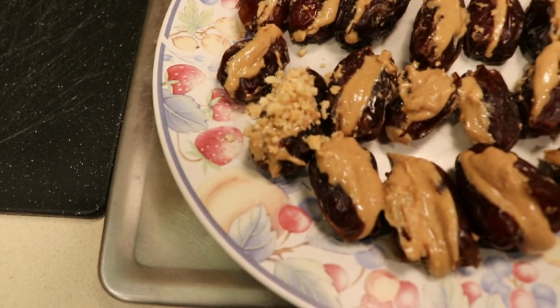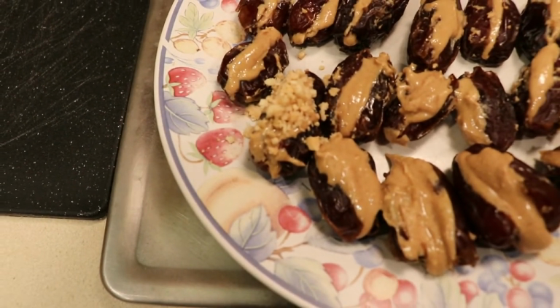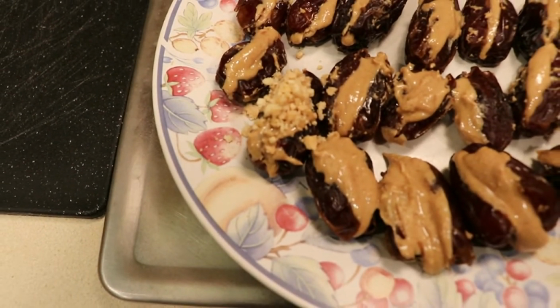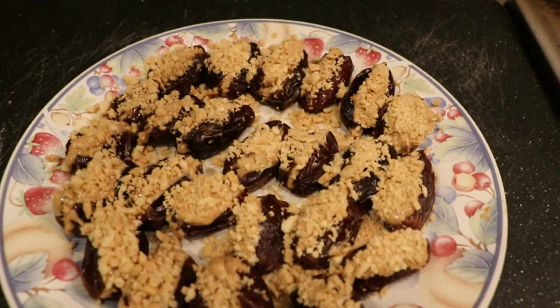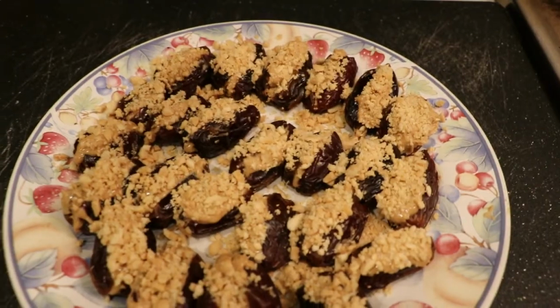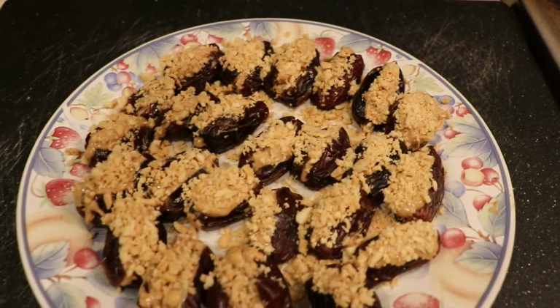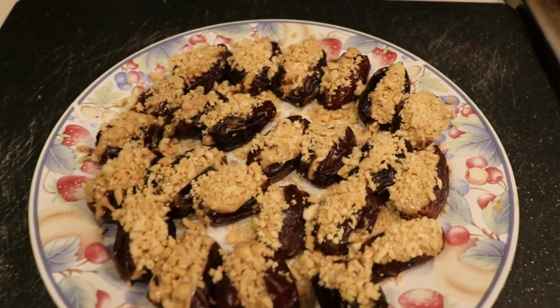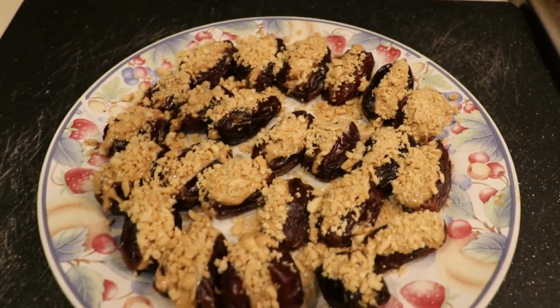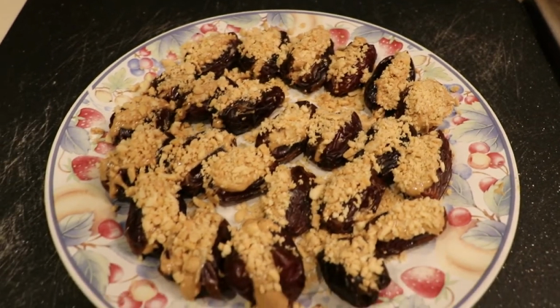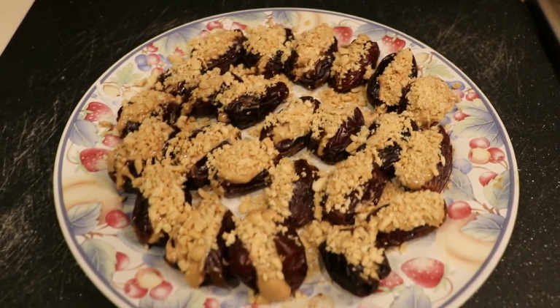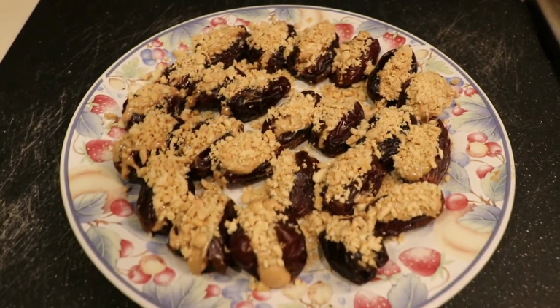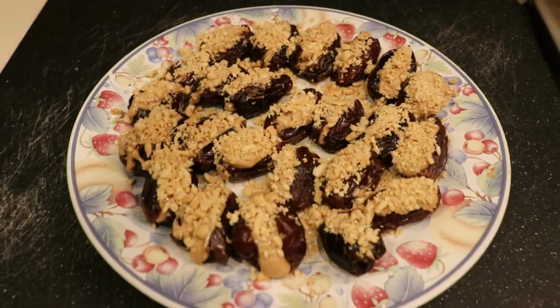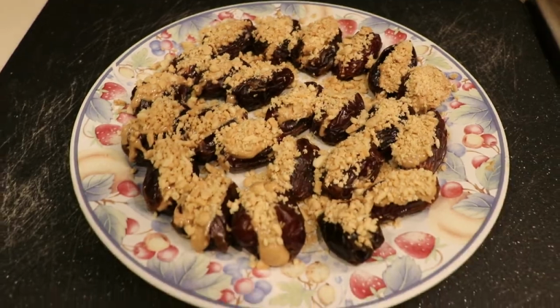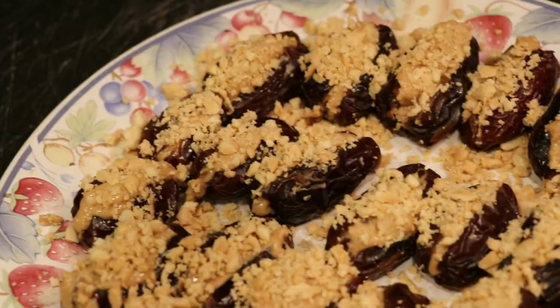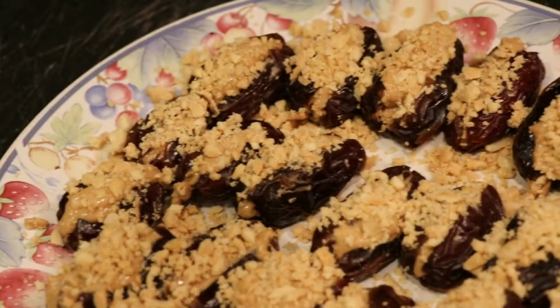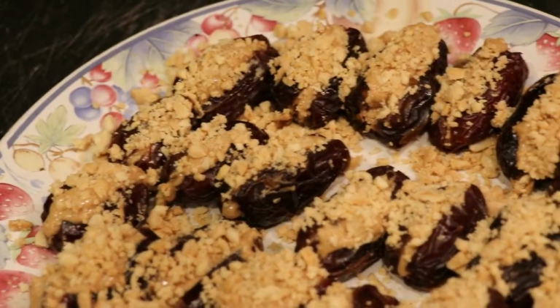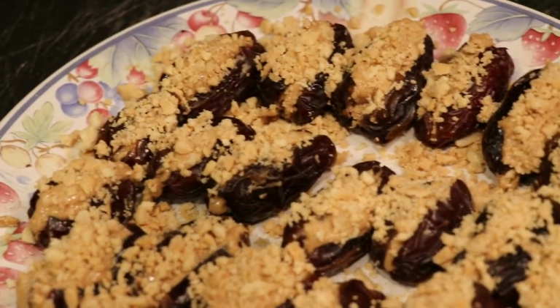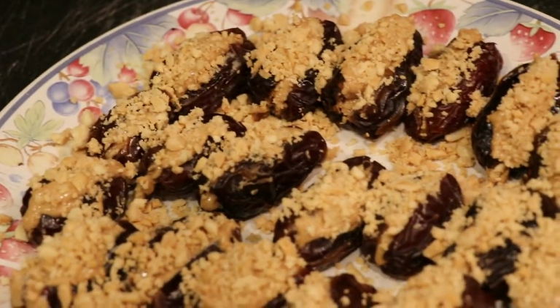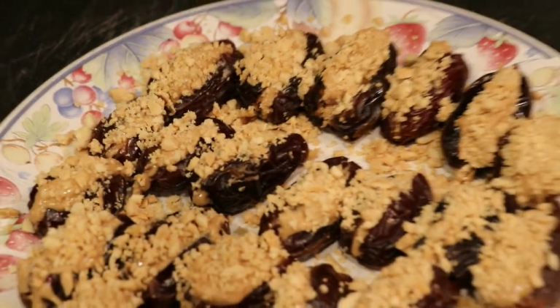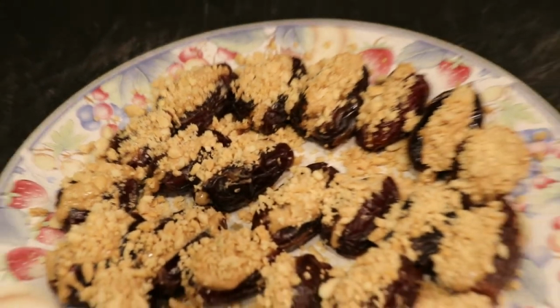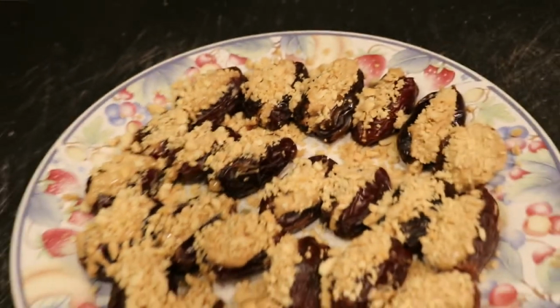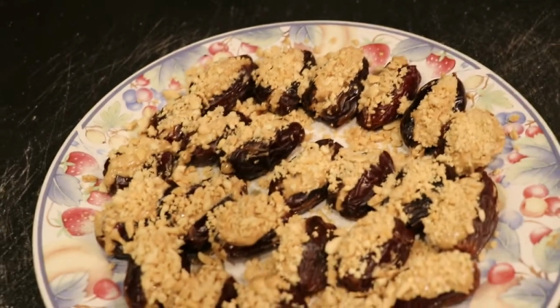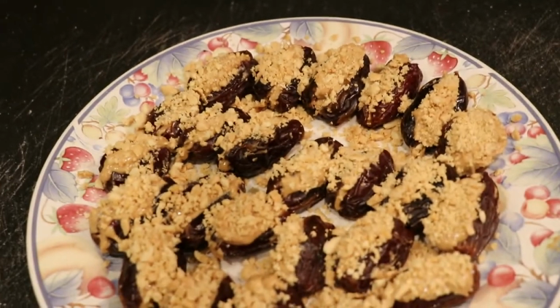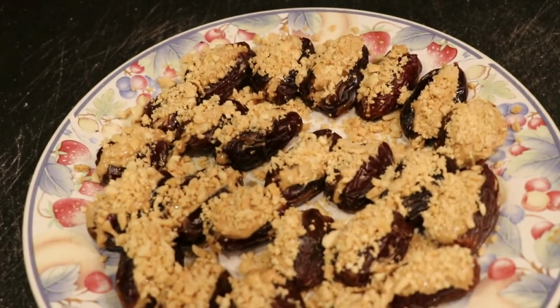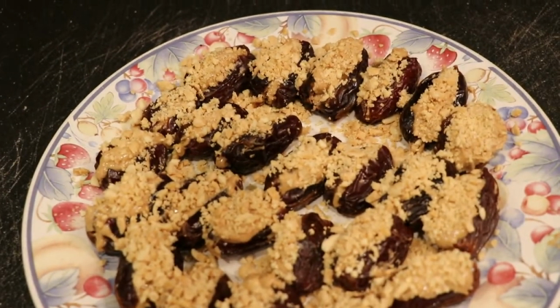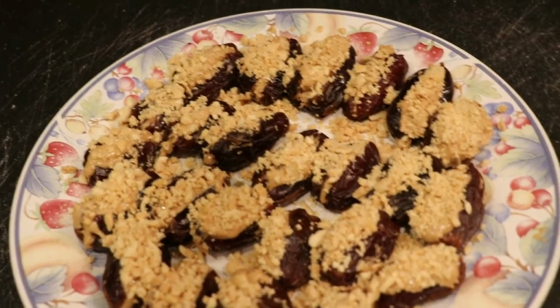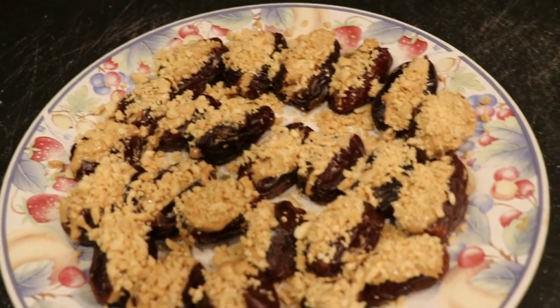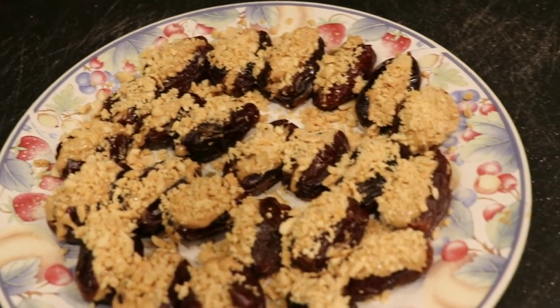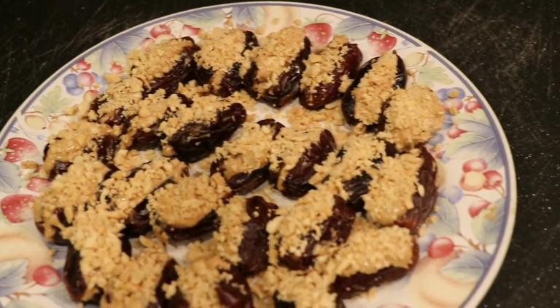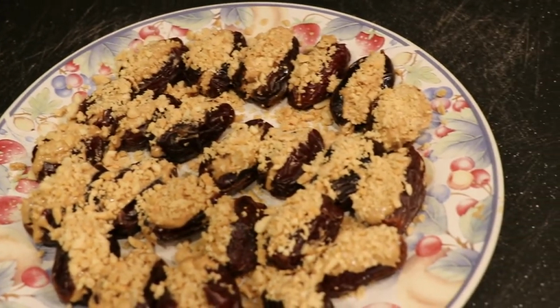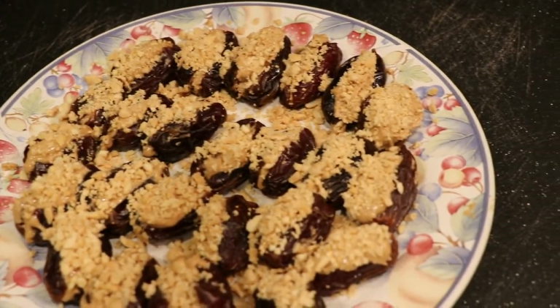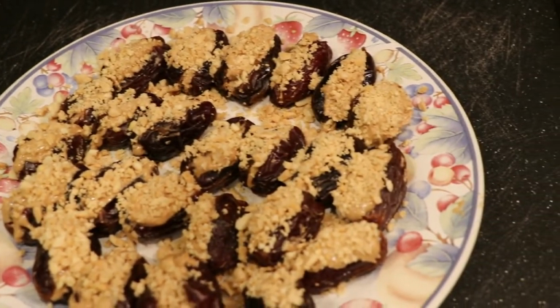I went ahead and finished one and now I'm showing you what all of them look like. They're already starting to come together and it already looks so delicious.